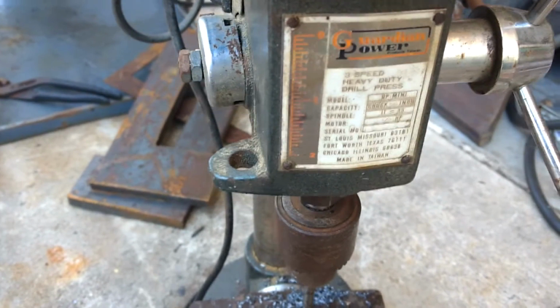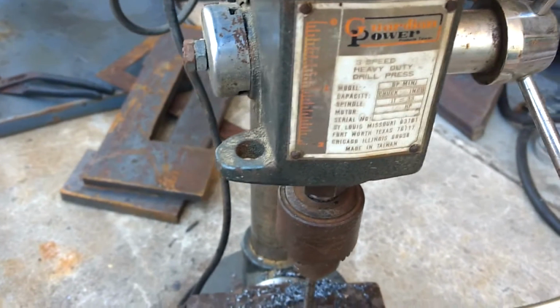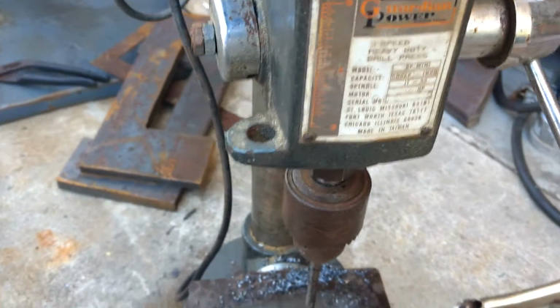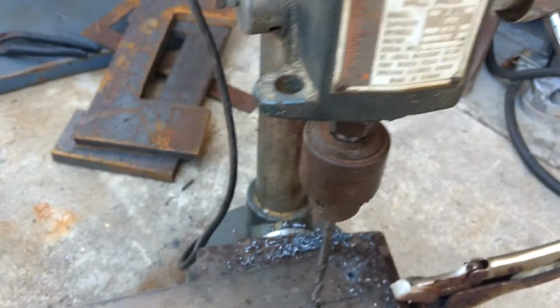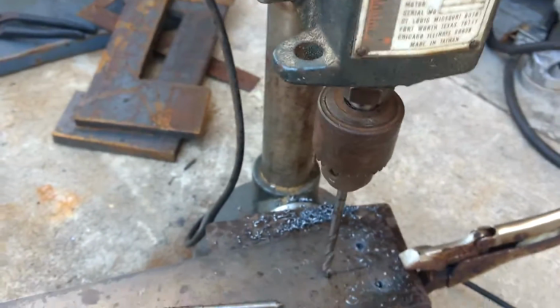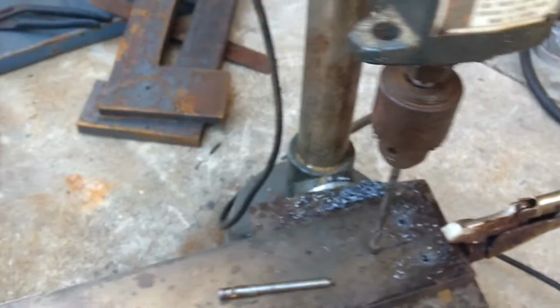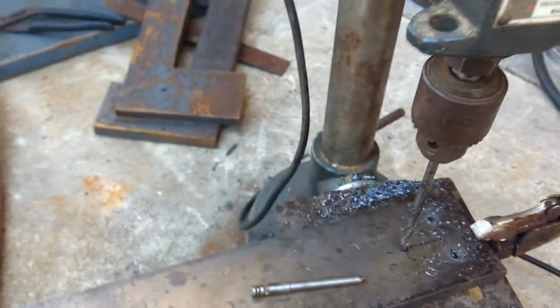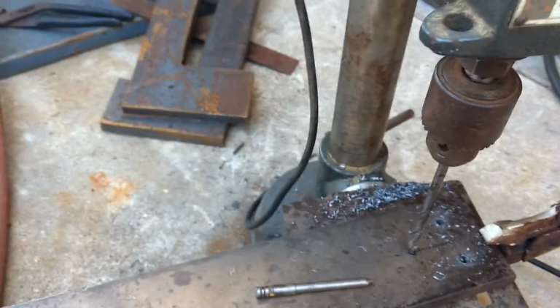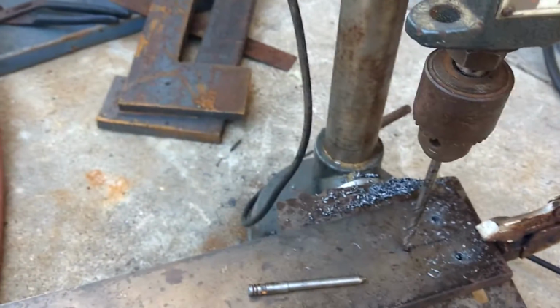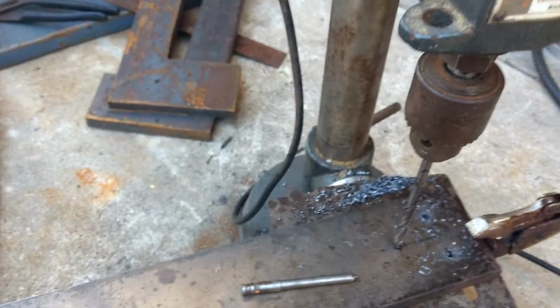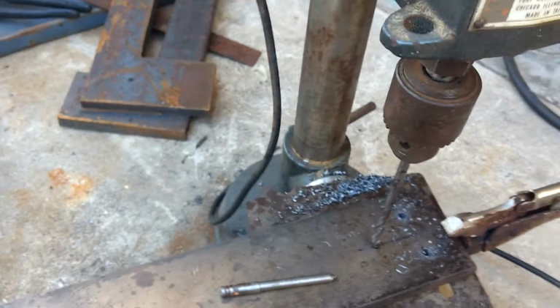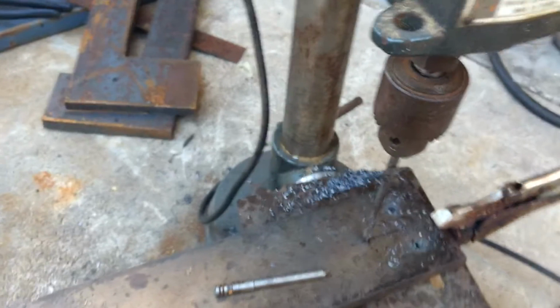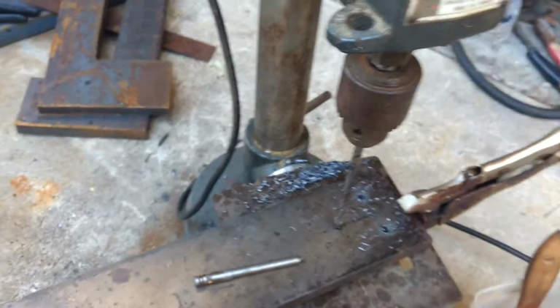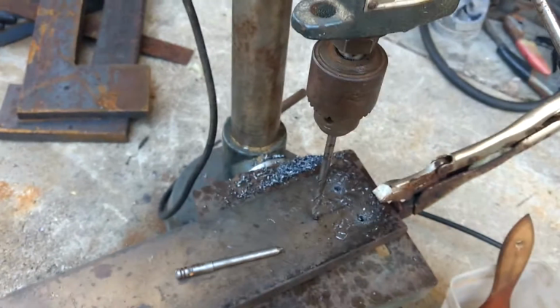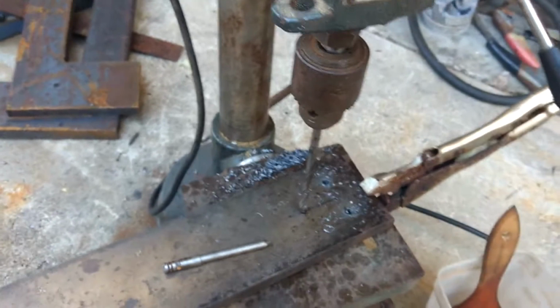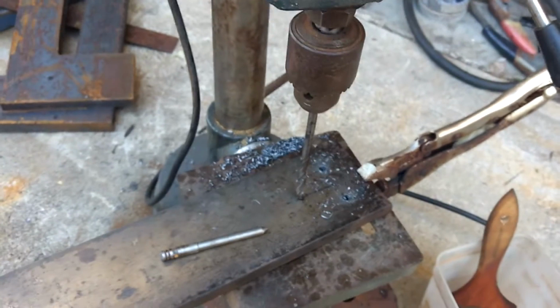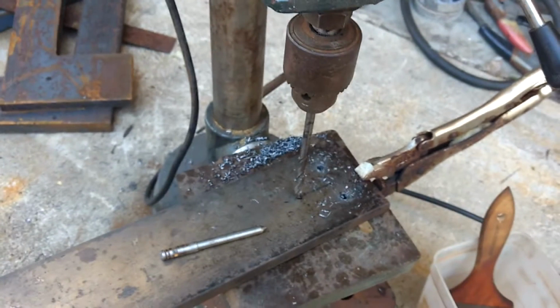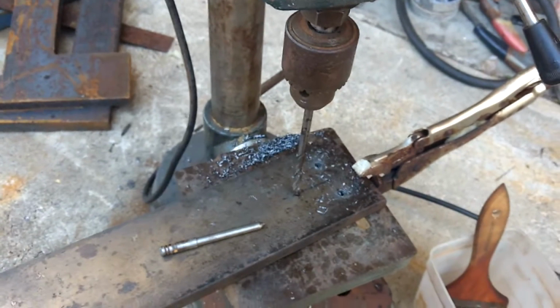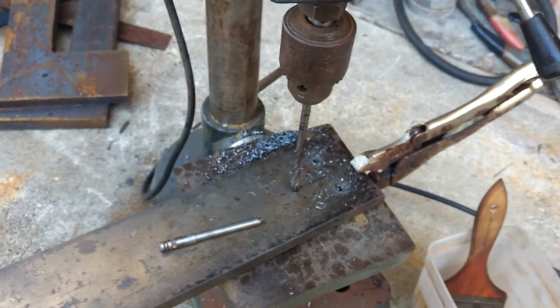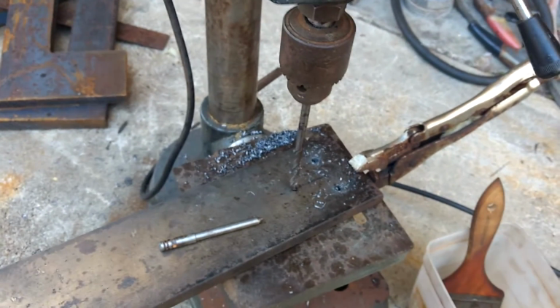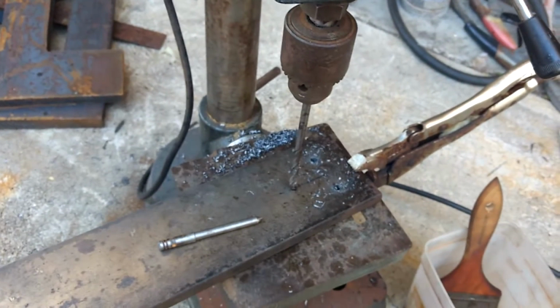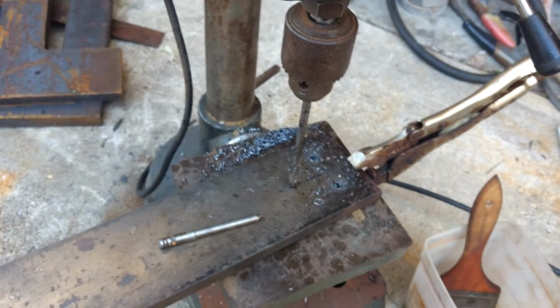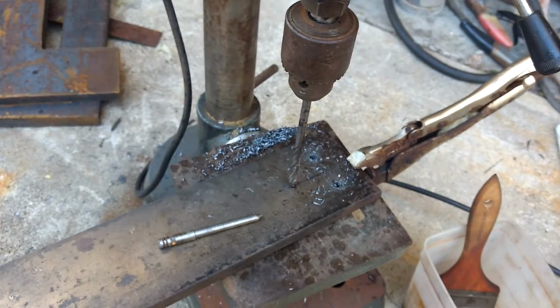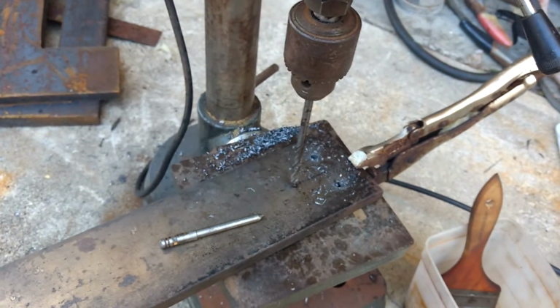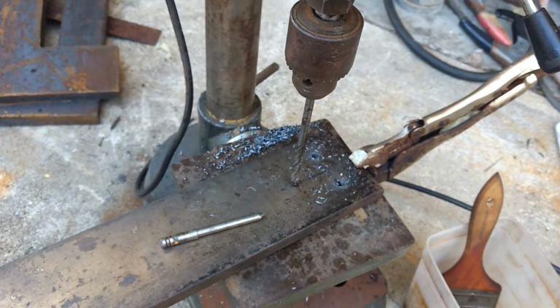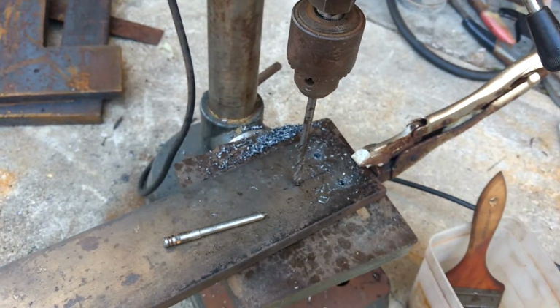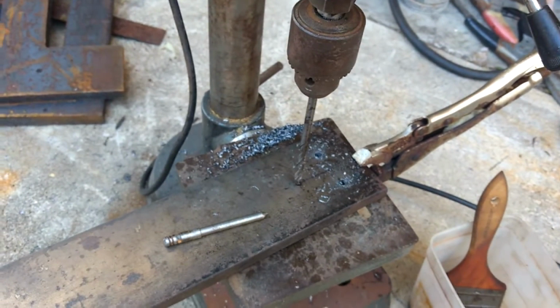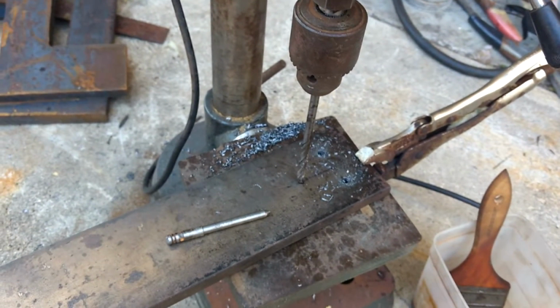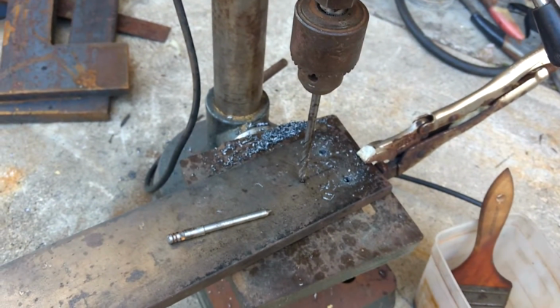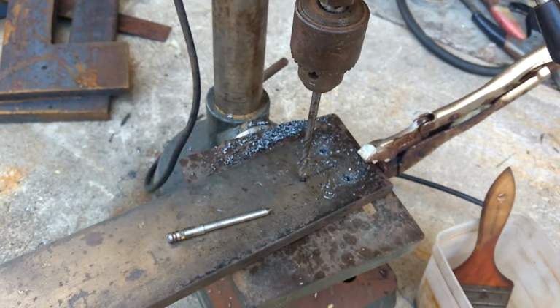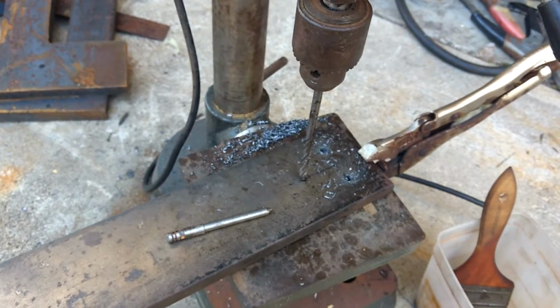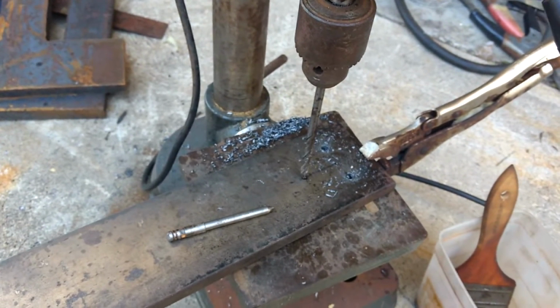Wobbly quill, there's nothing special about it. It's just a cheap drill press, but you can use it to drill steel if you set it up right.